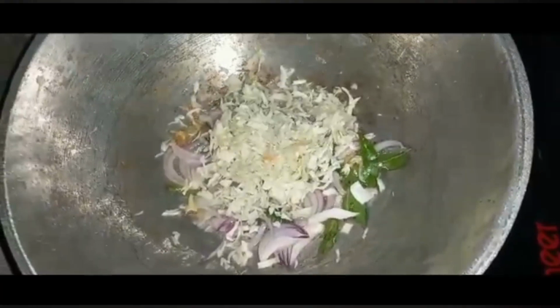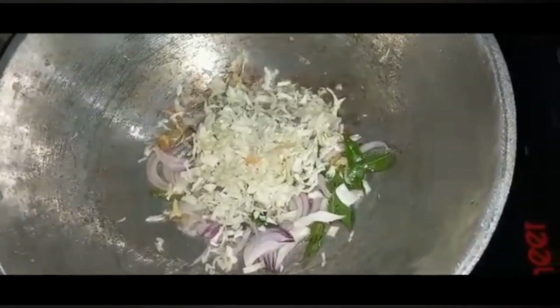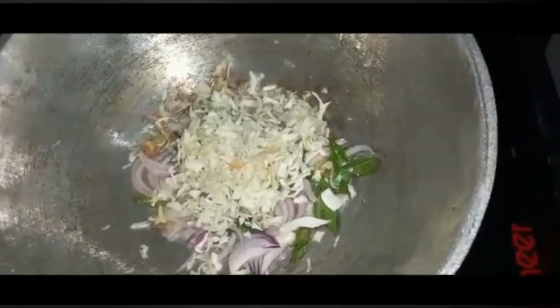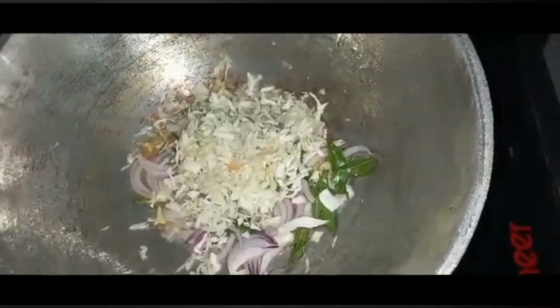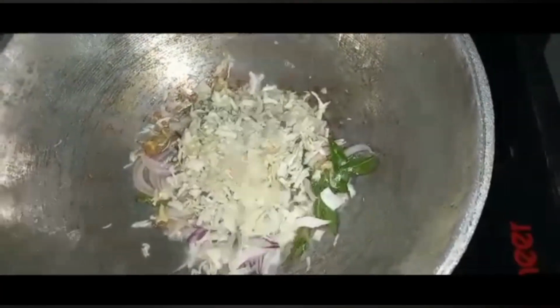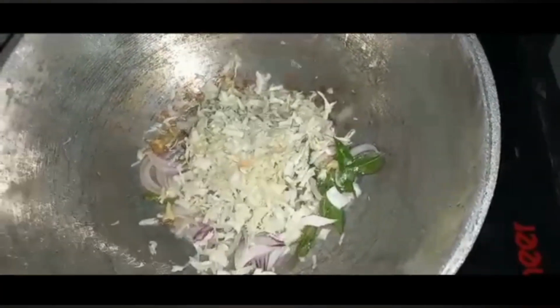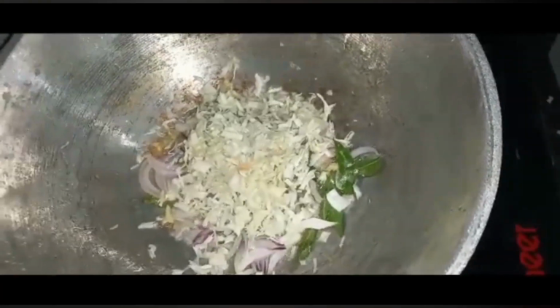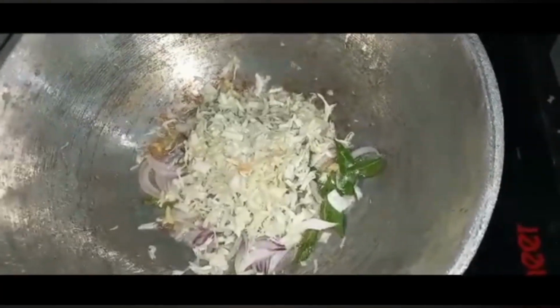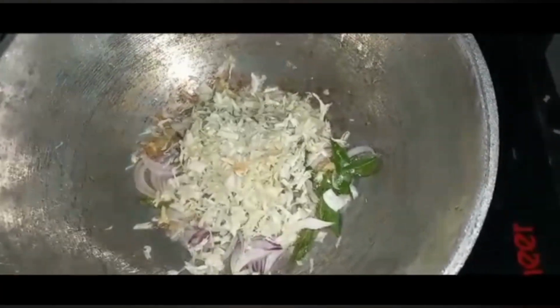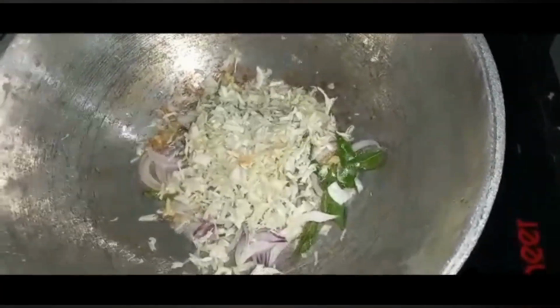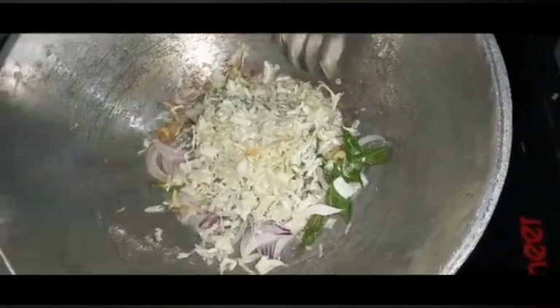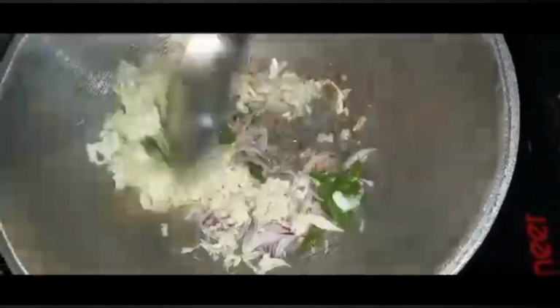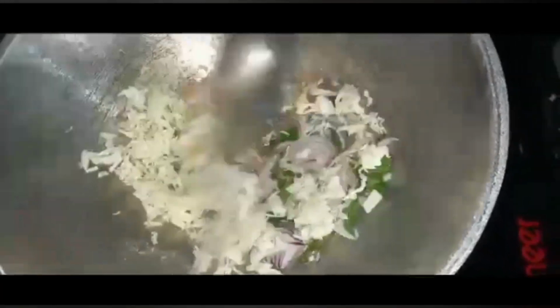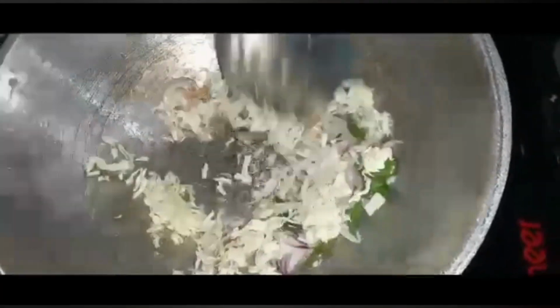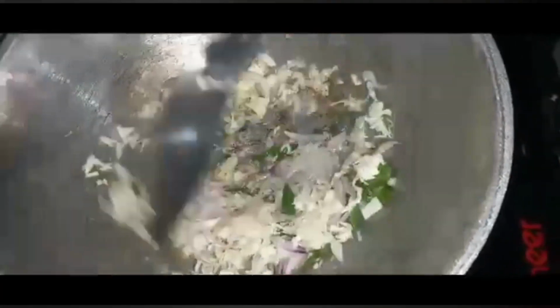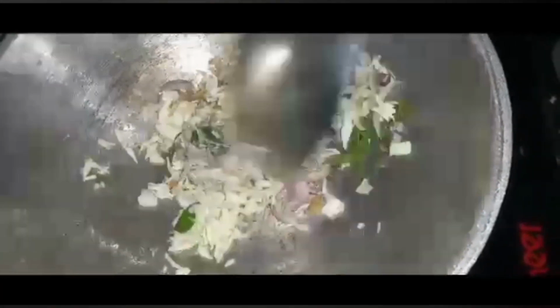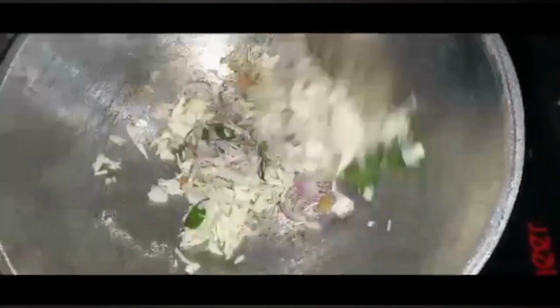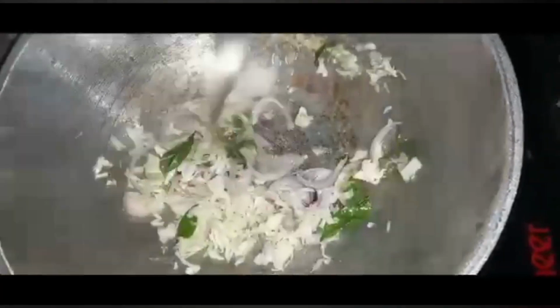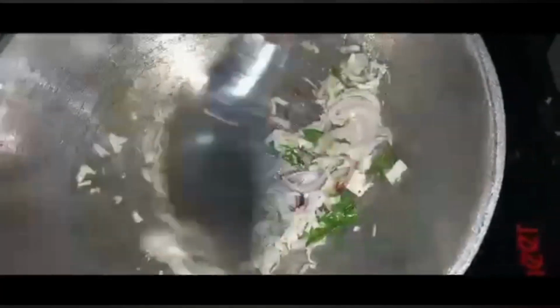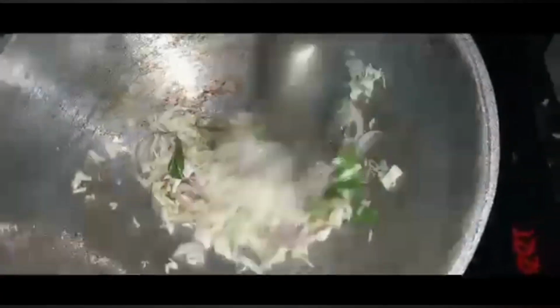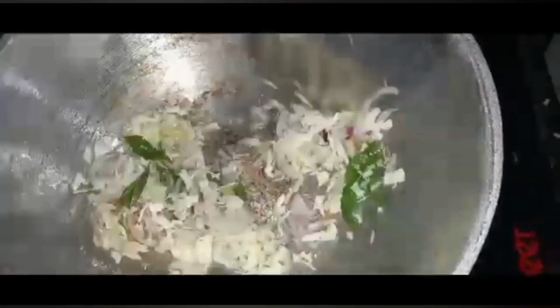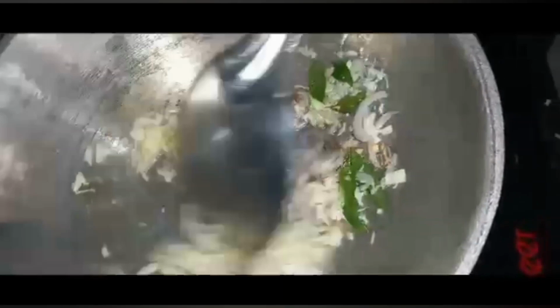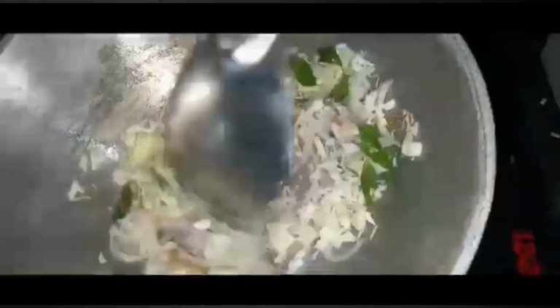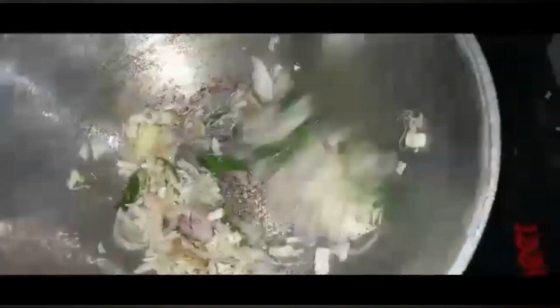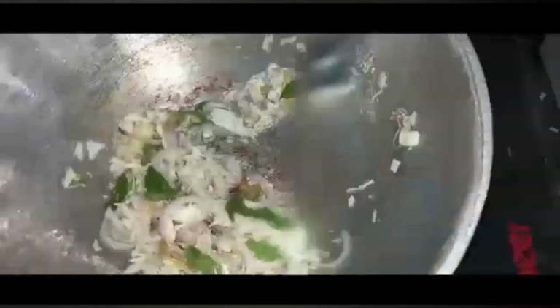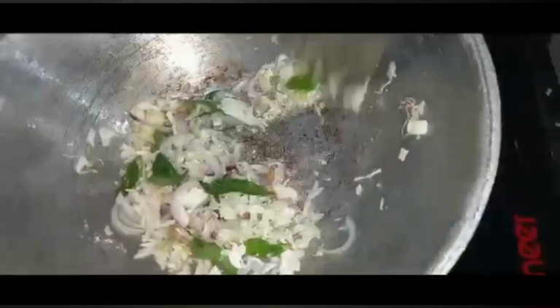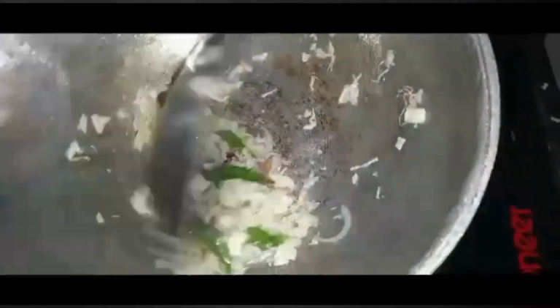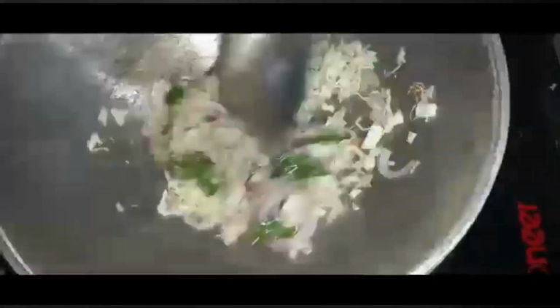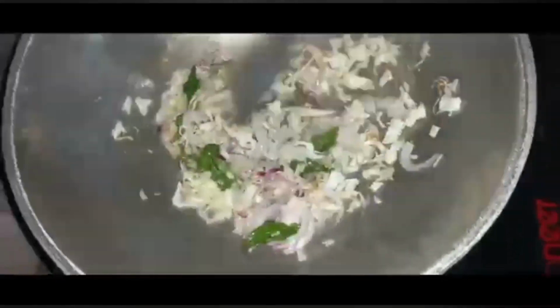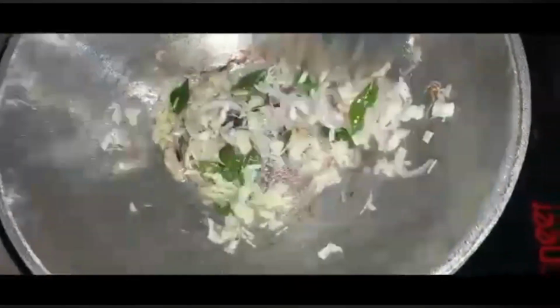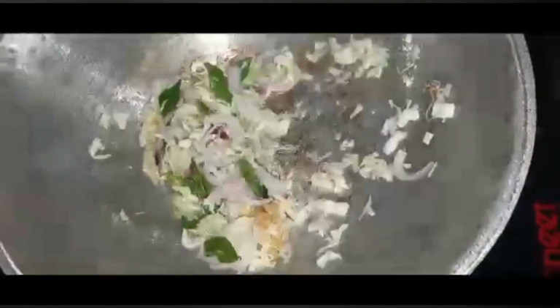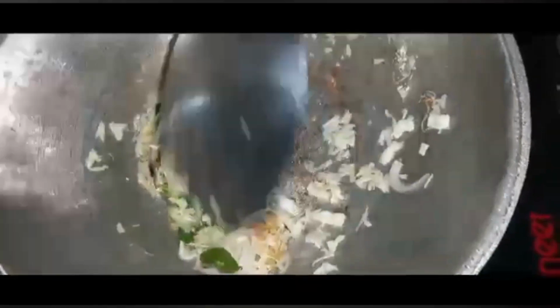When I have my own chicken, I will make my own chicken.